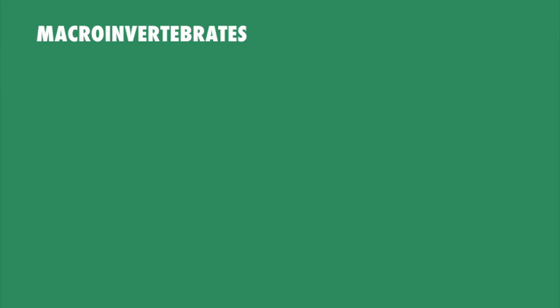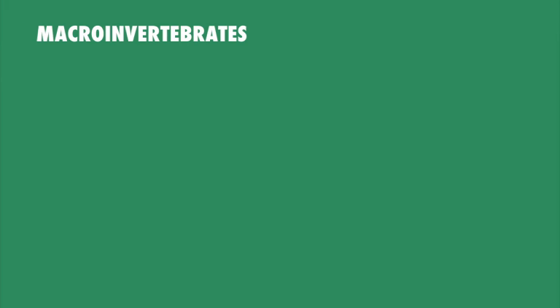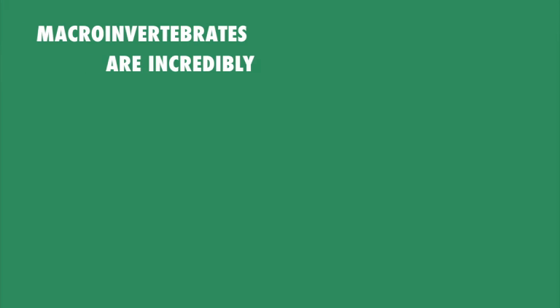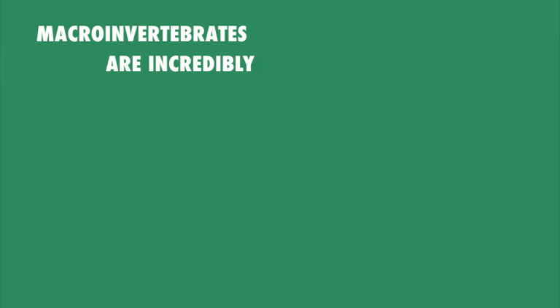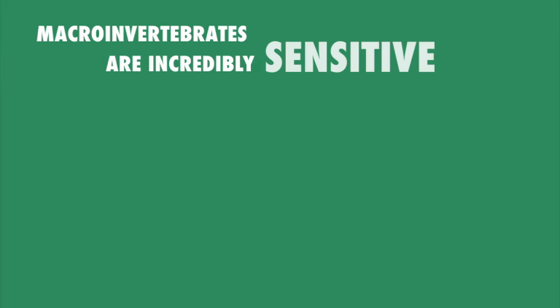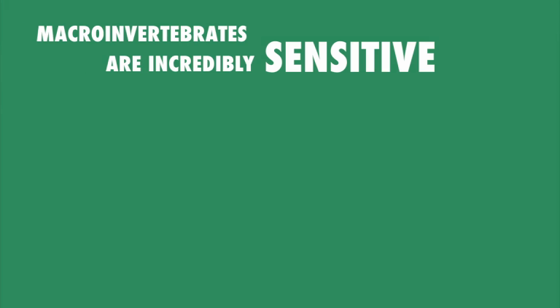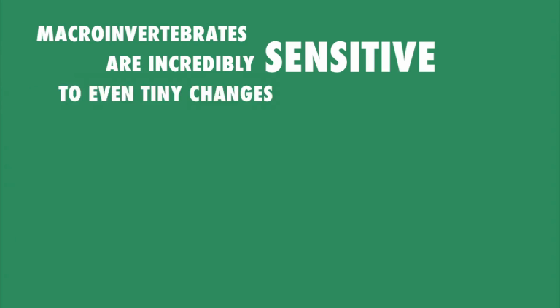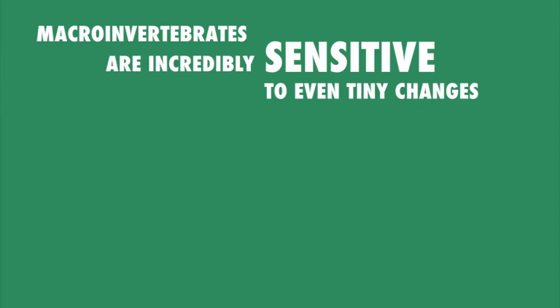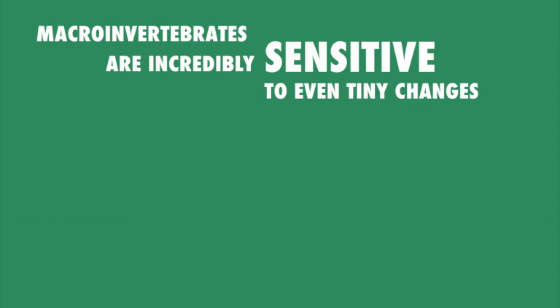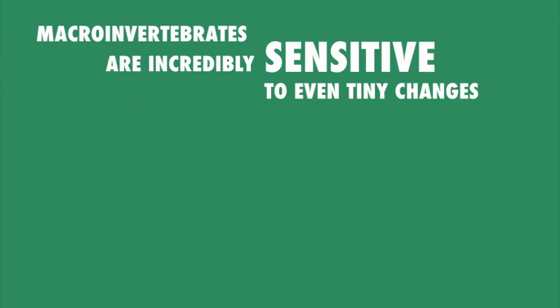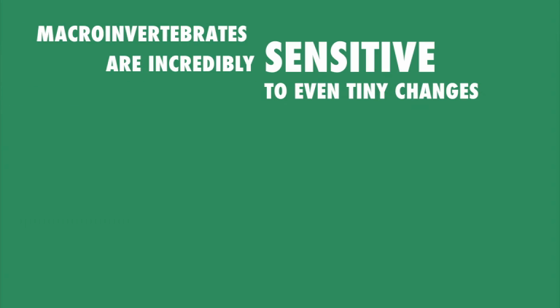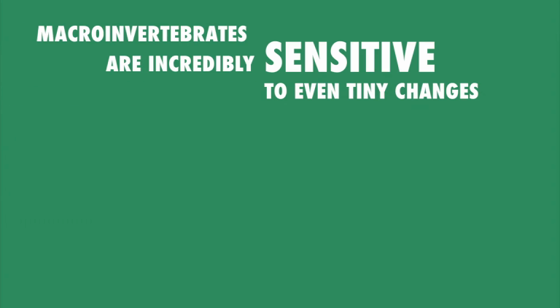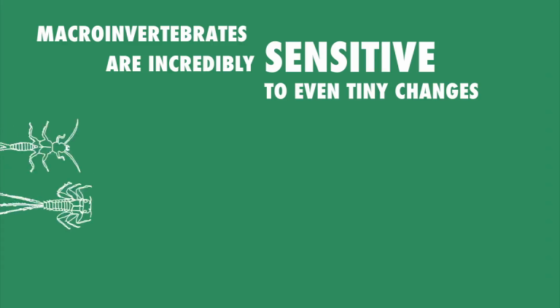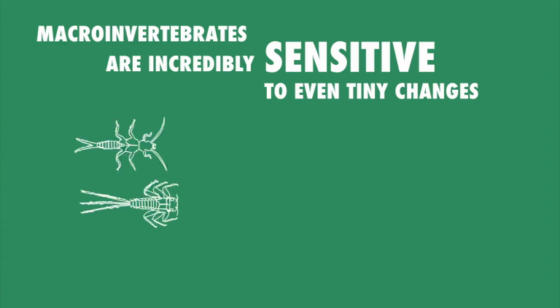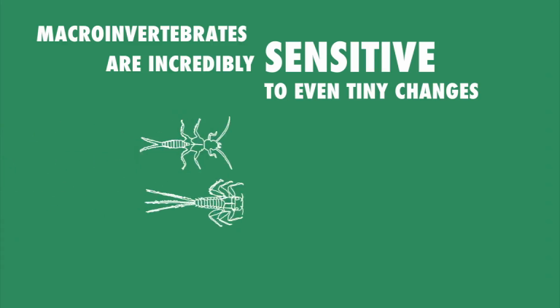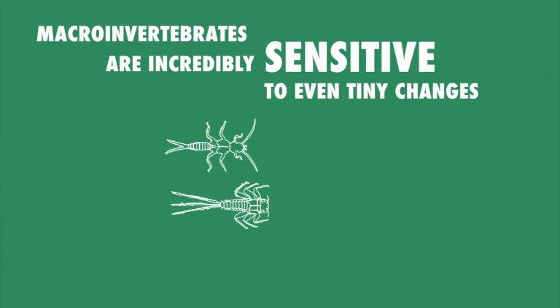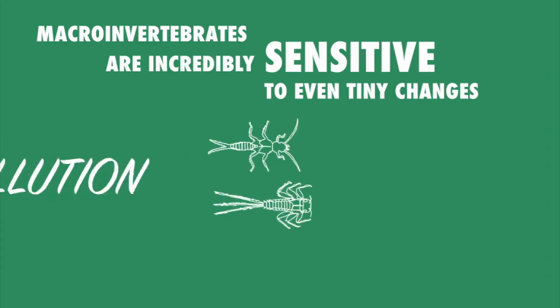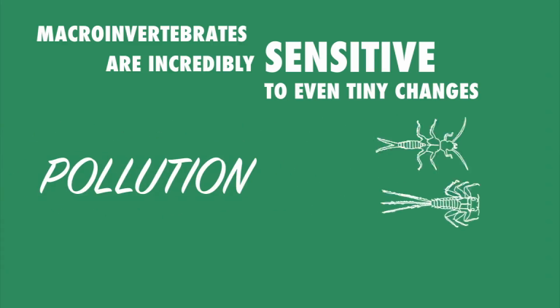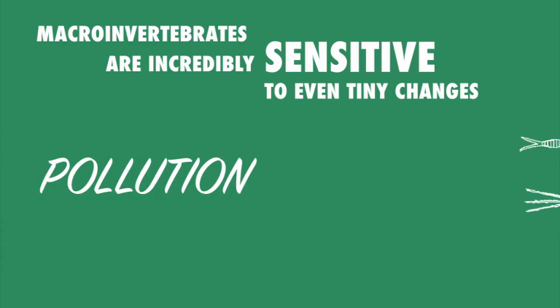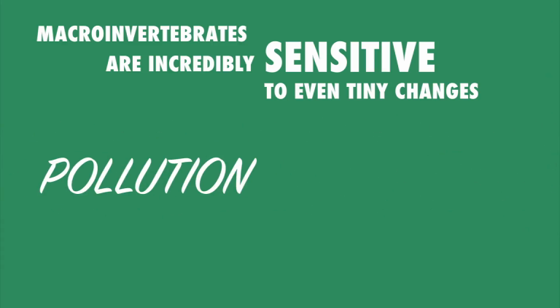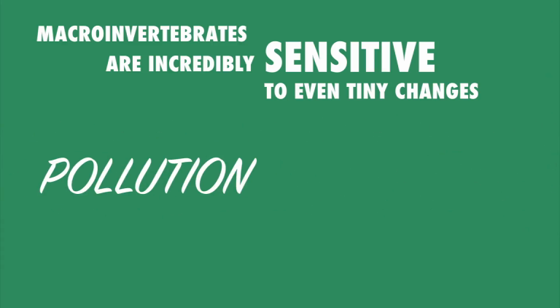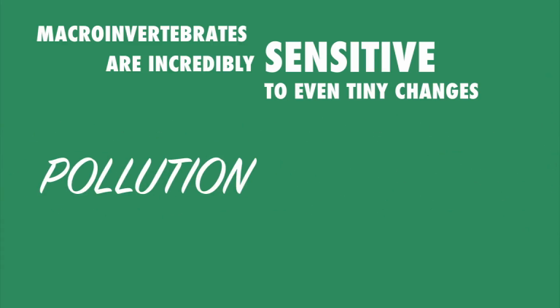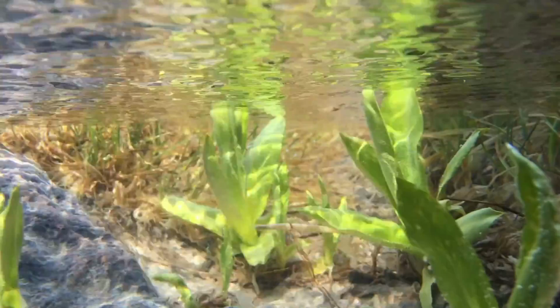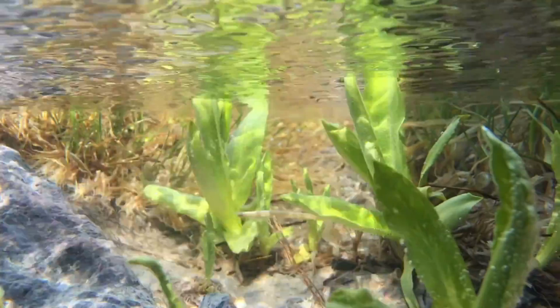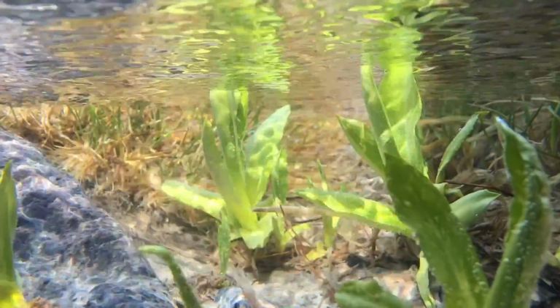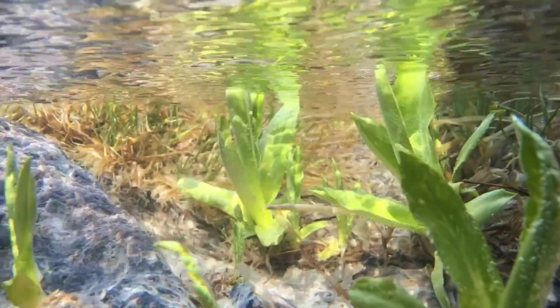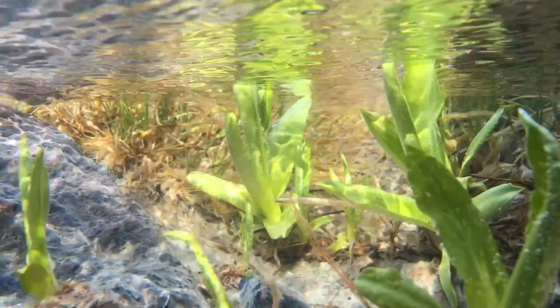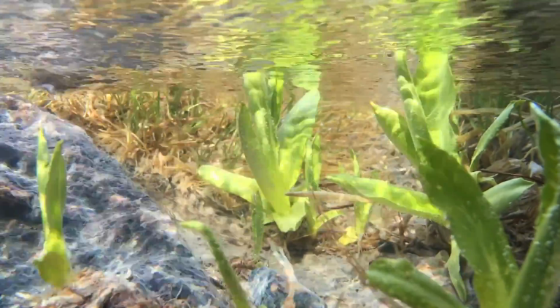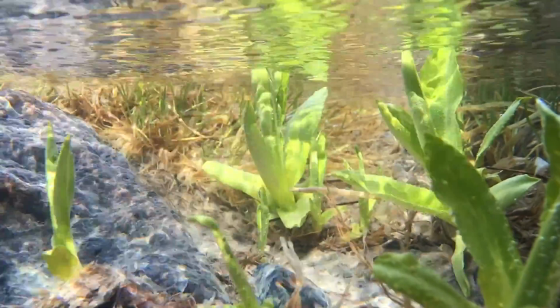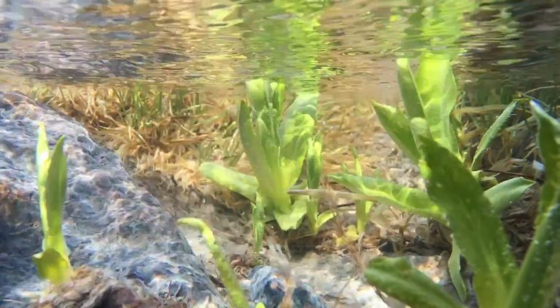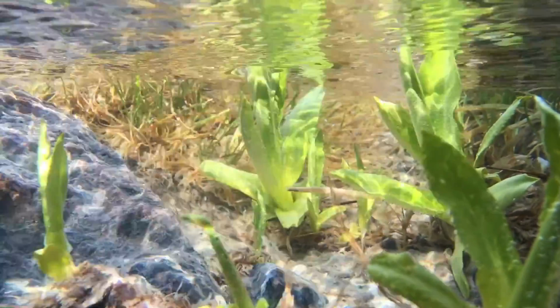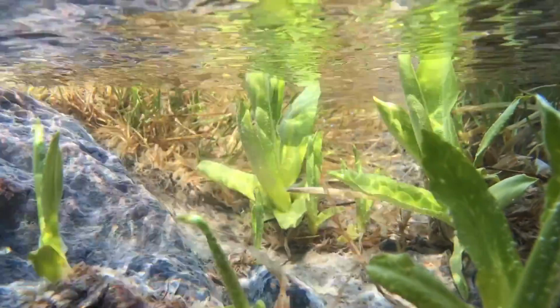Macroinvertebrates are incredibly sensitive to even tiny changes. You can help protect them with just a few simple steps.